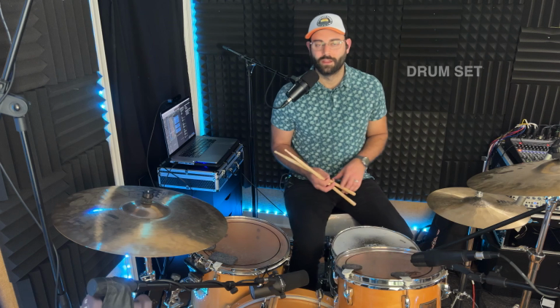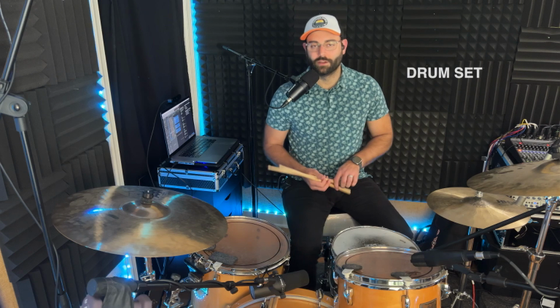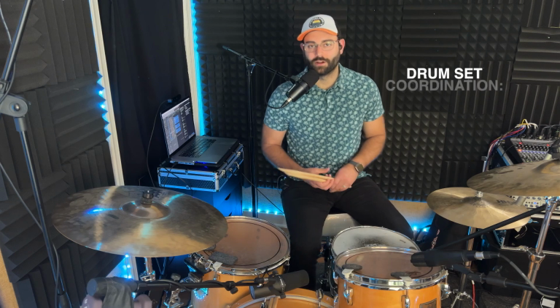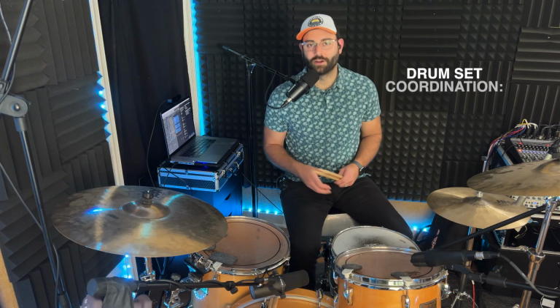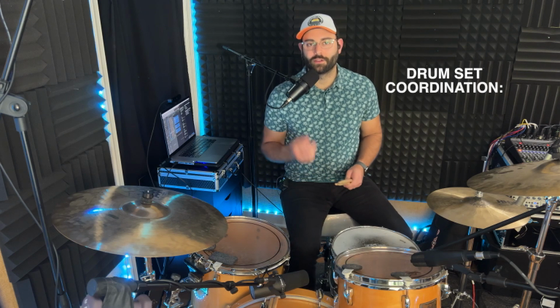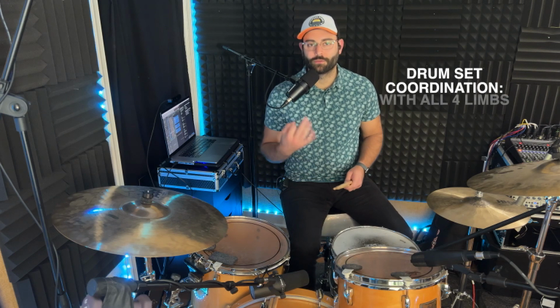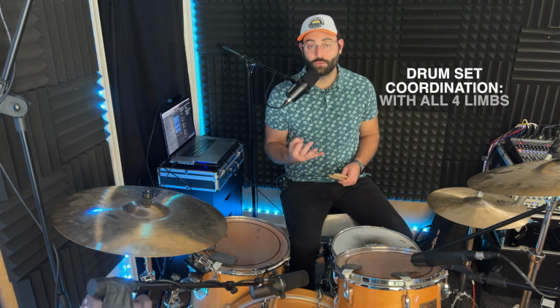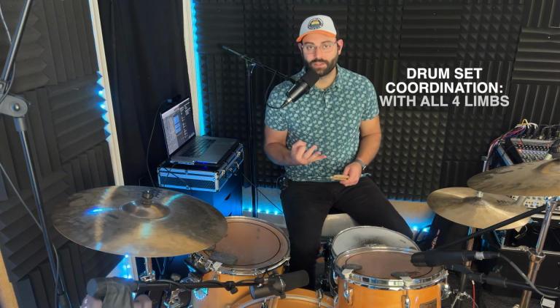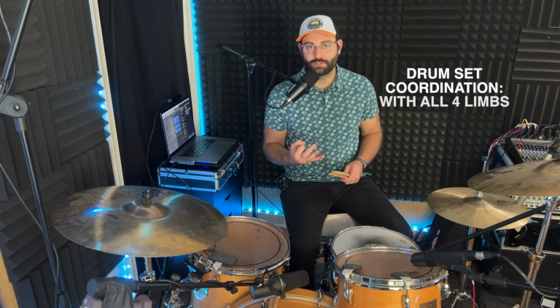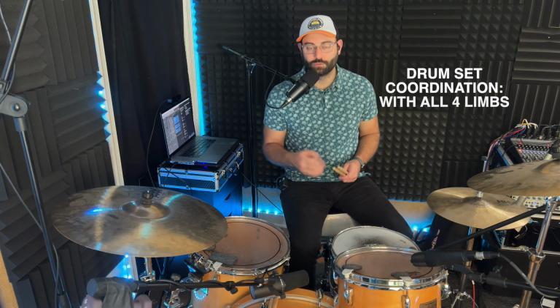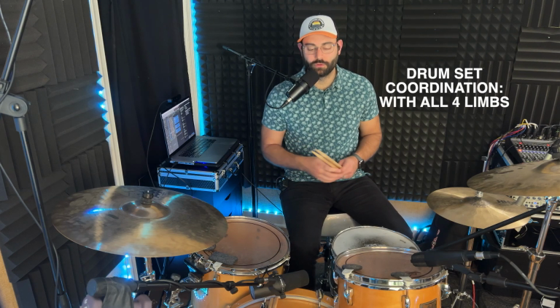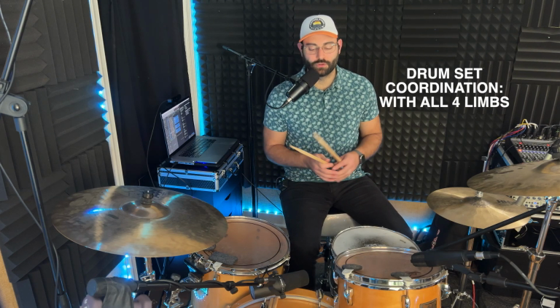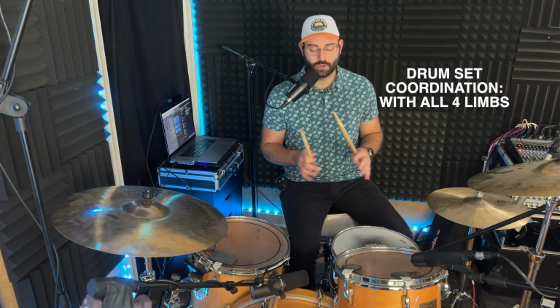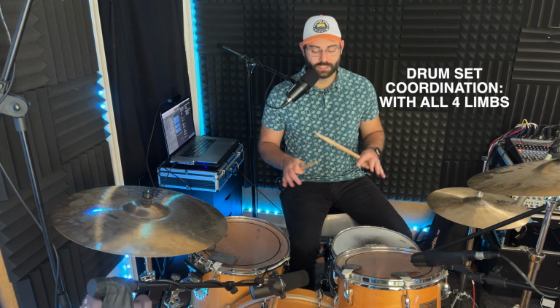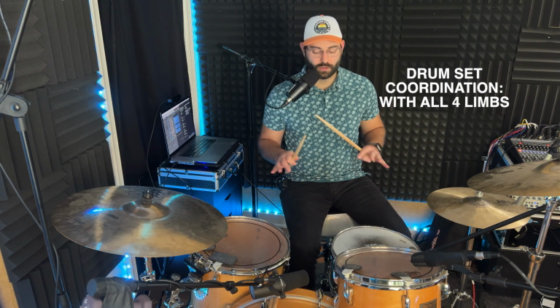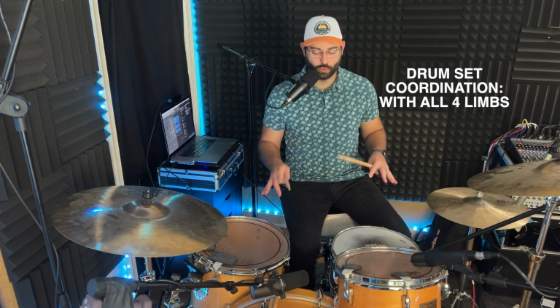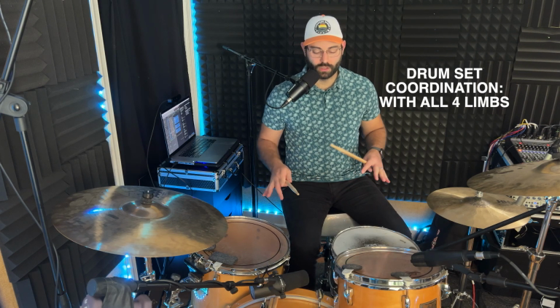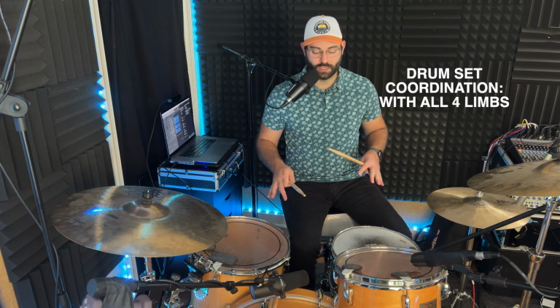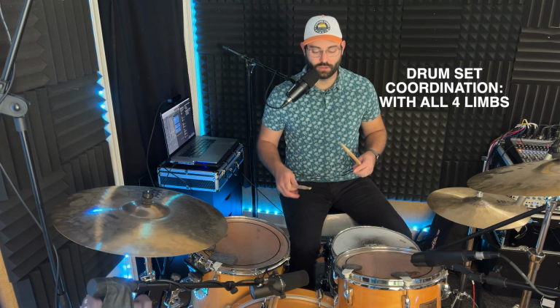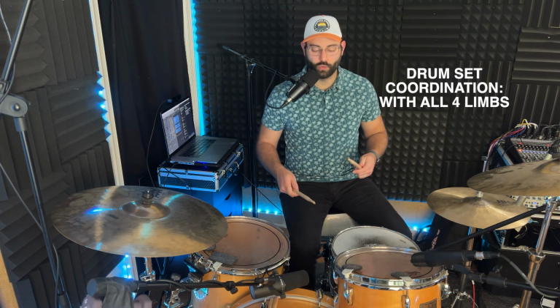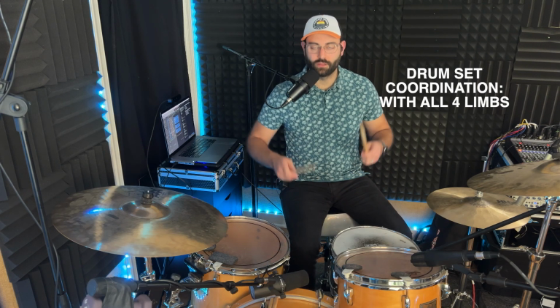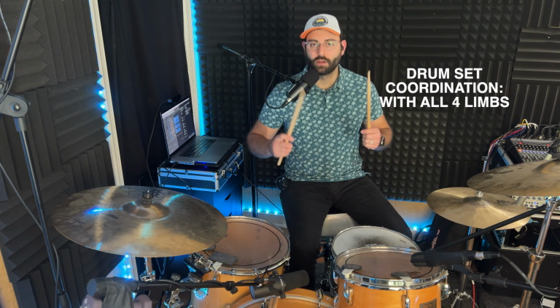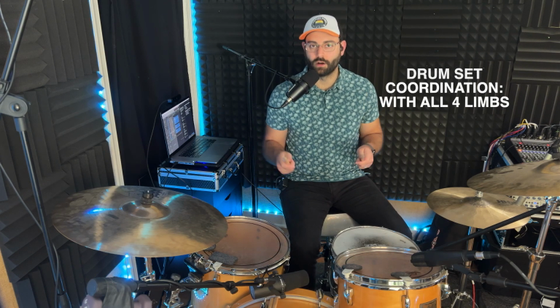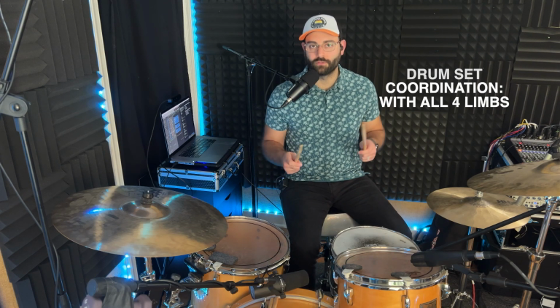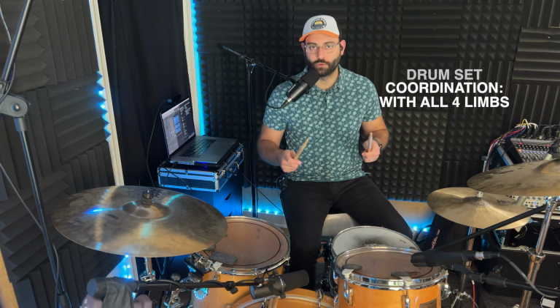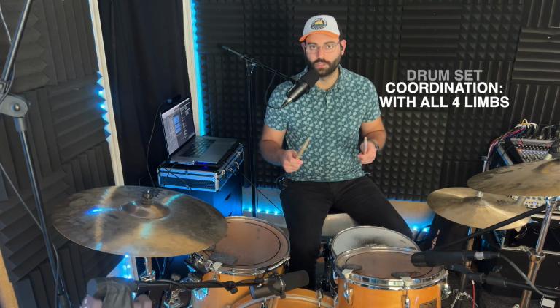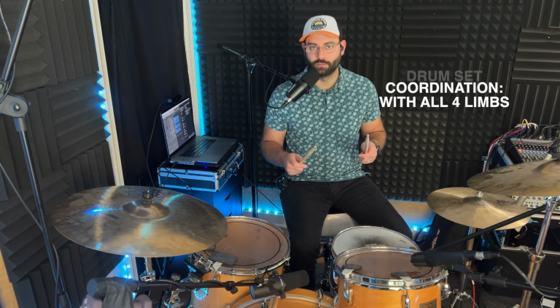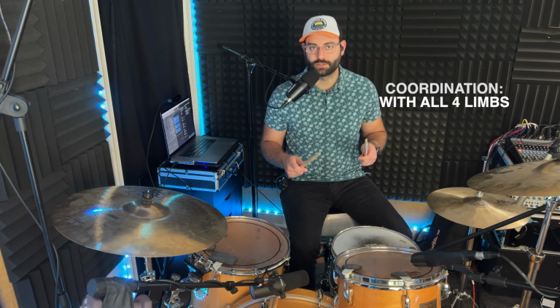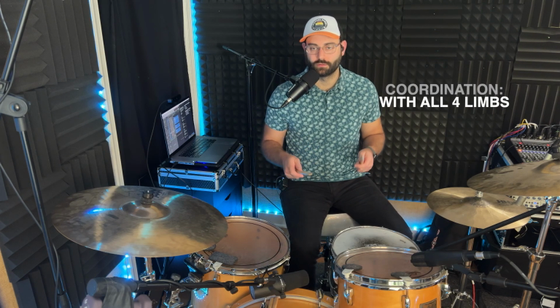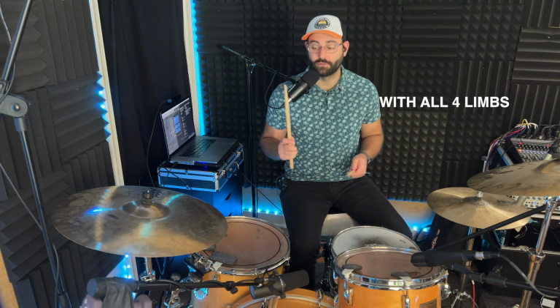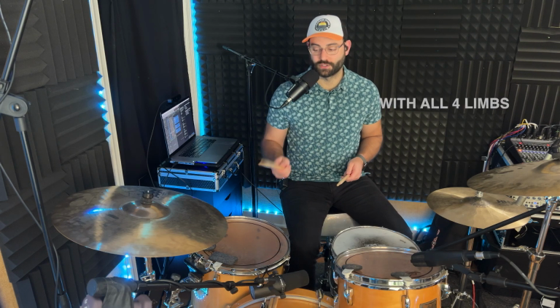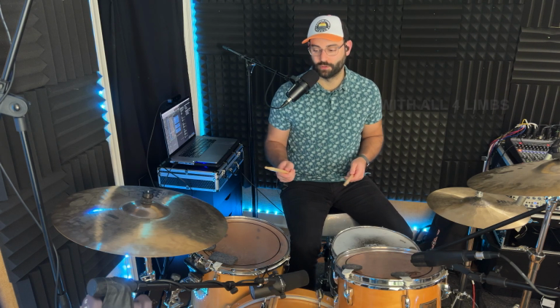Here are three ways to improve your drum set coordination with all four limbs. First one.